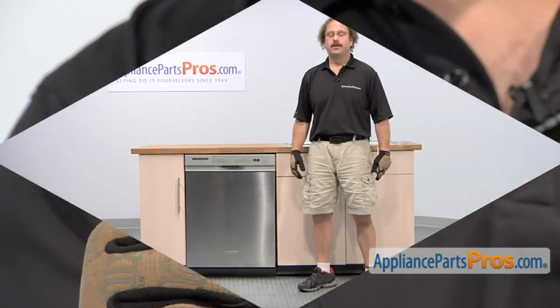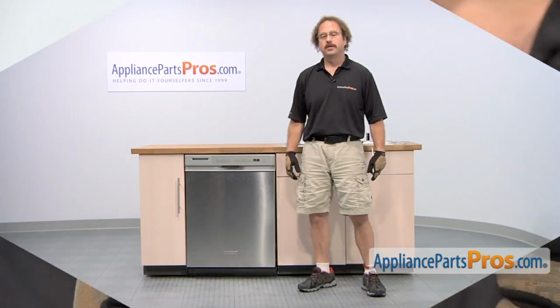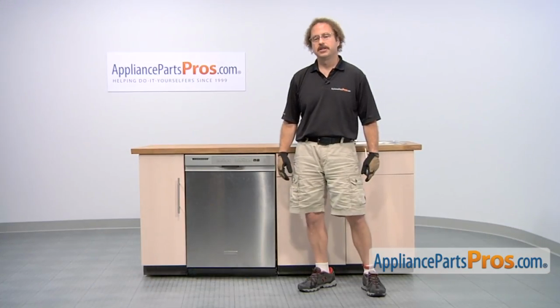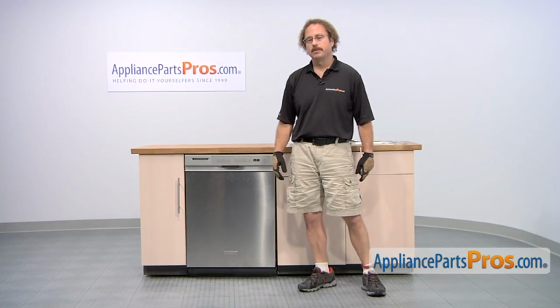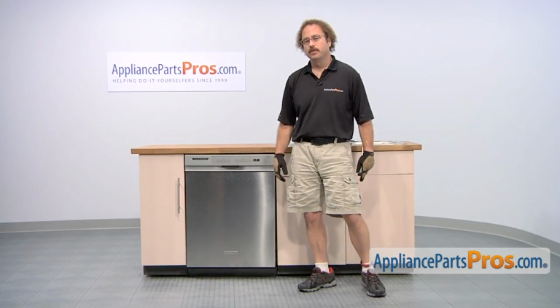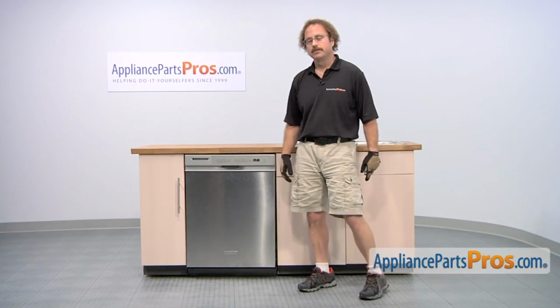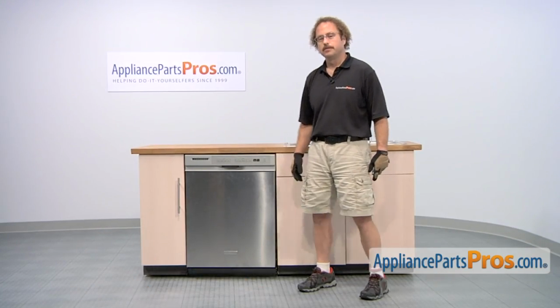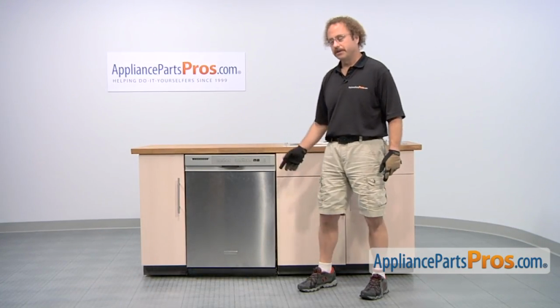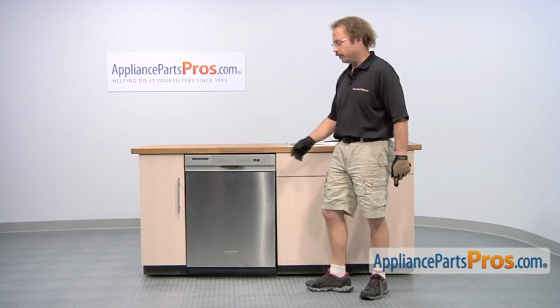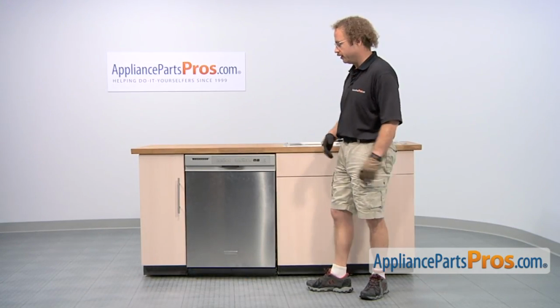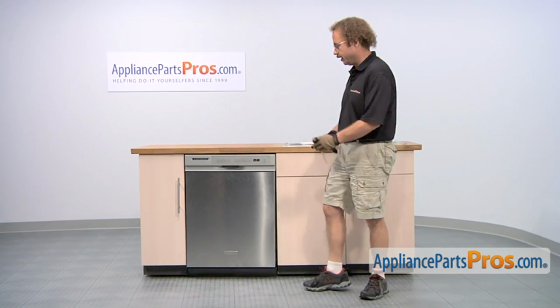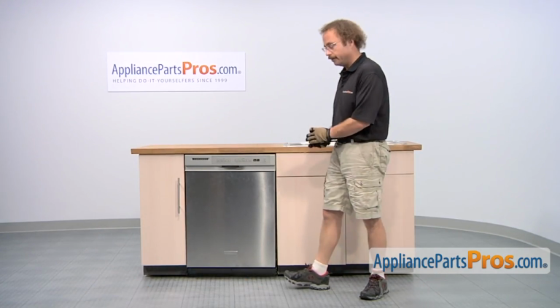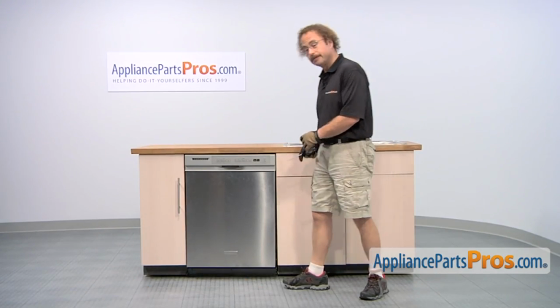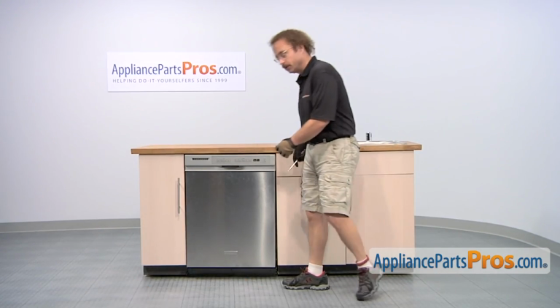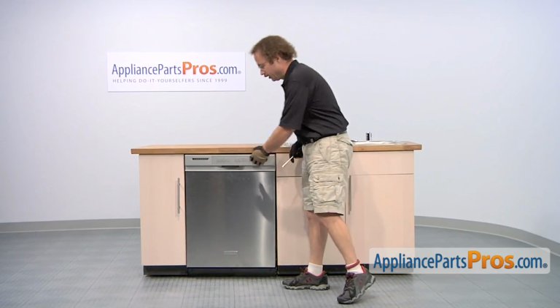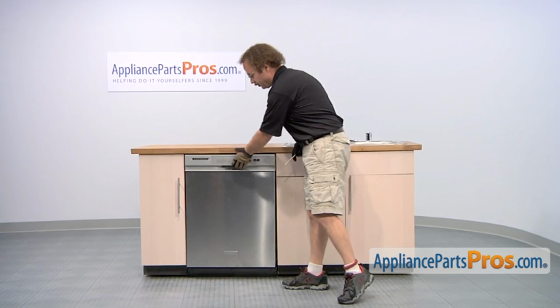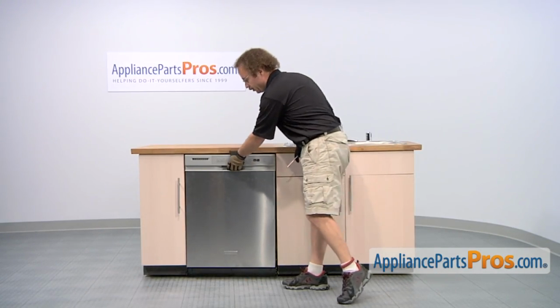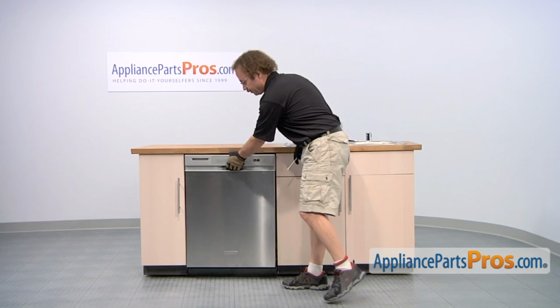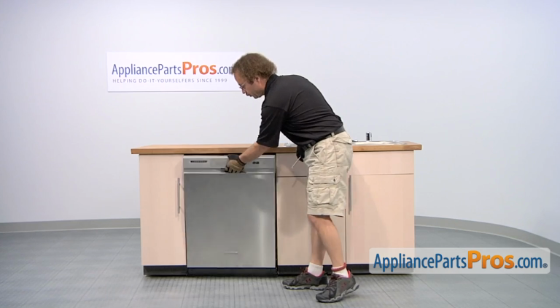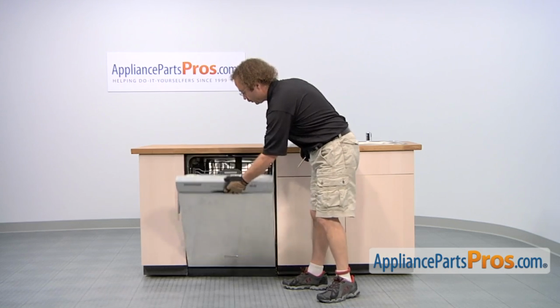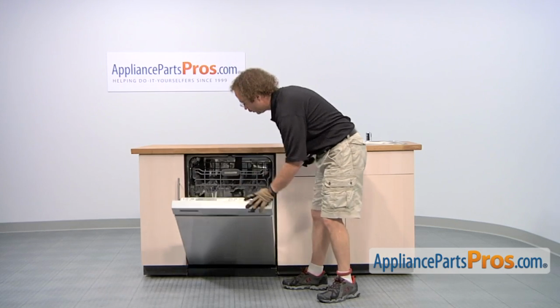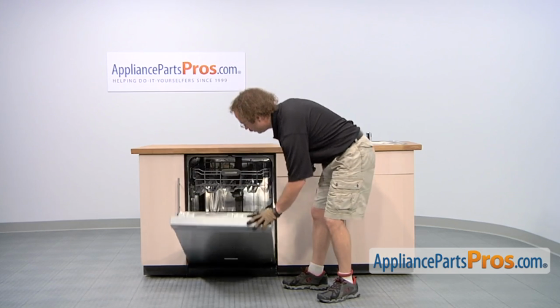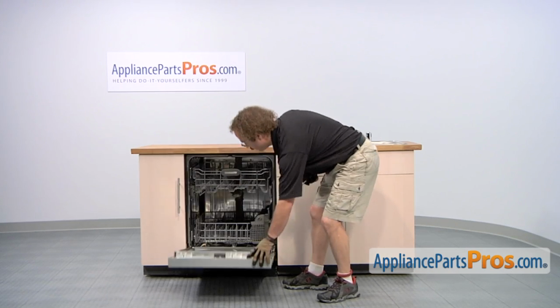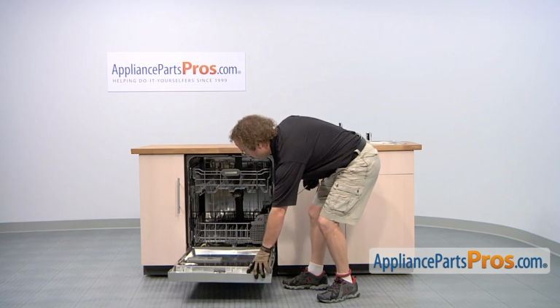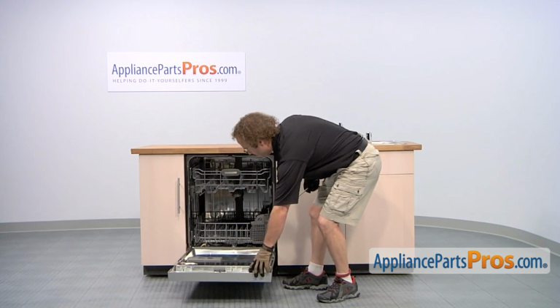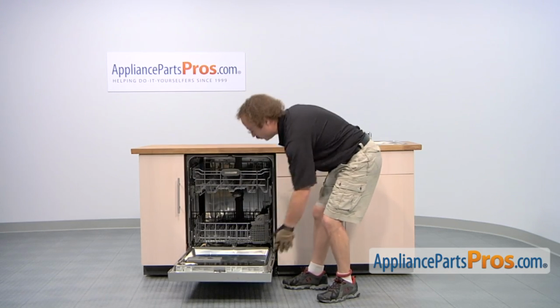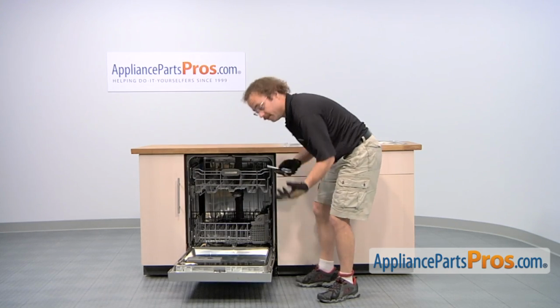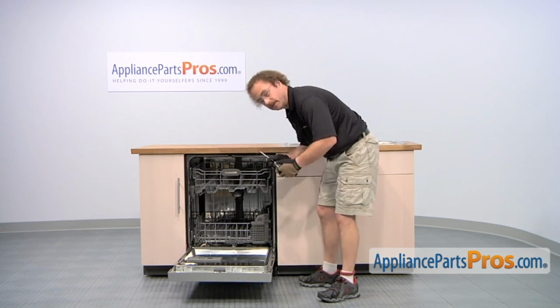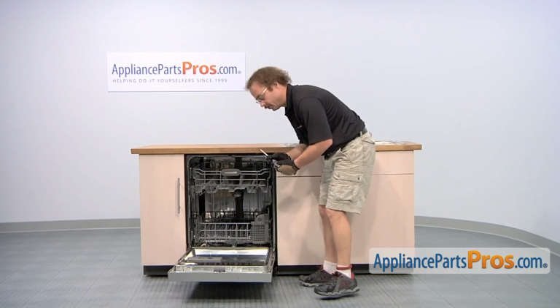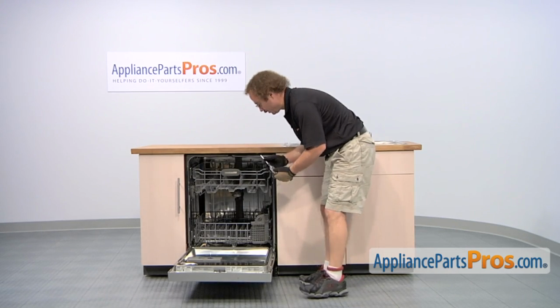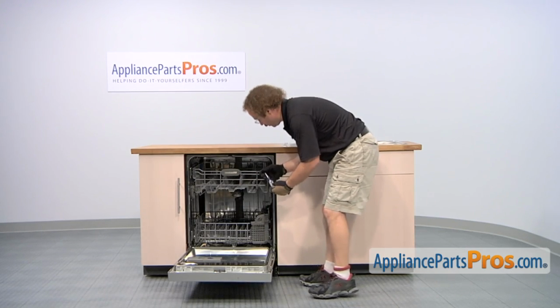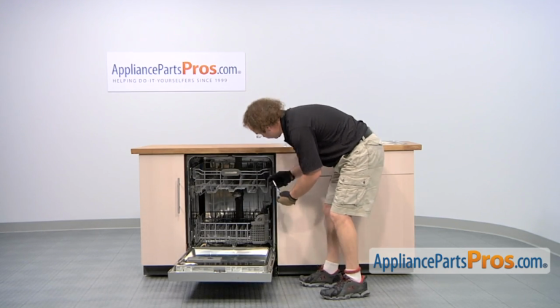In order to change the part, we have to pull the dishwasher out of the cabinet. First thing we're going to do is open up the dishwasher door and remove the Phillips screws that hold it in.